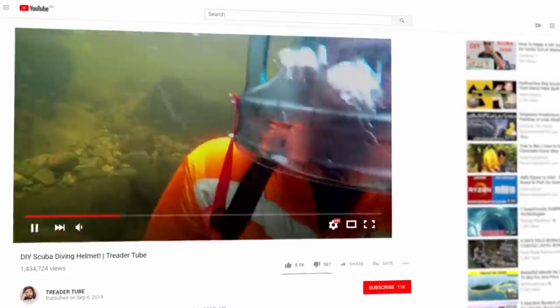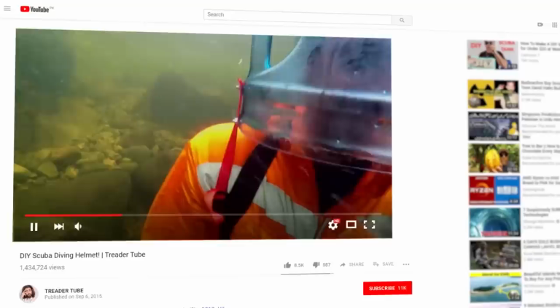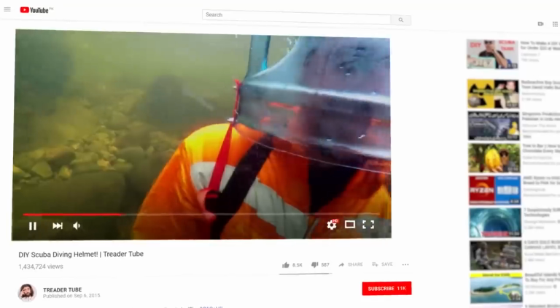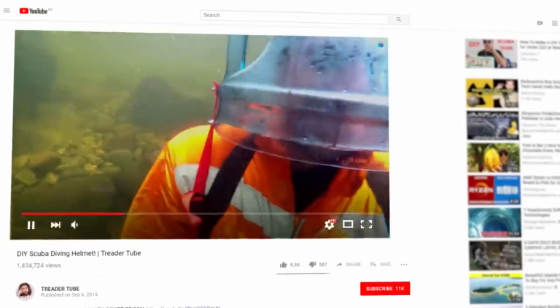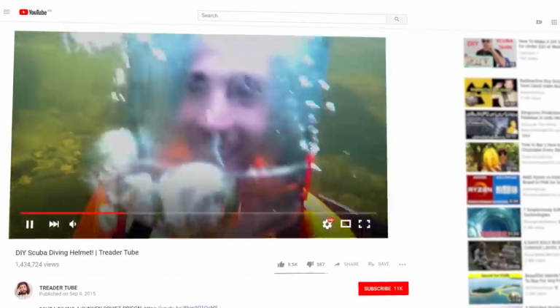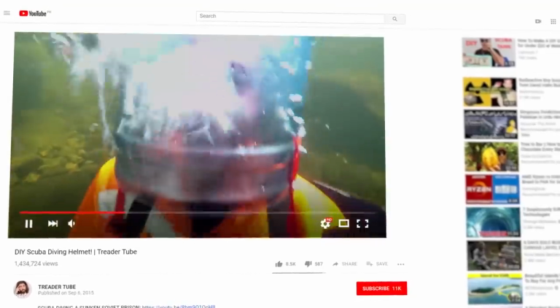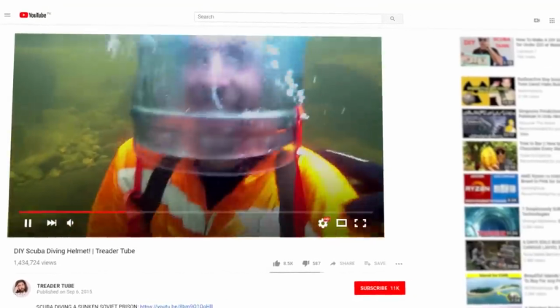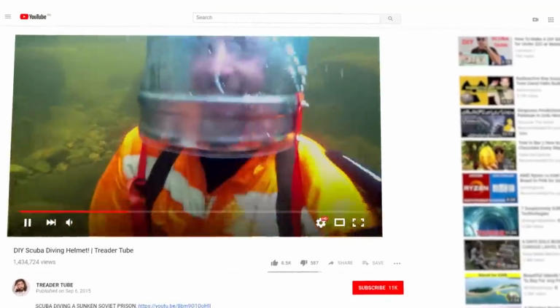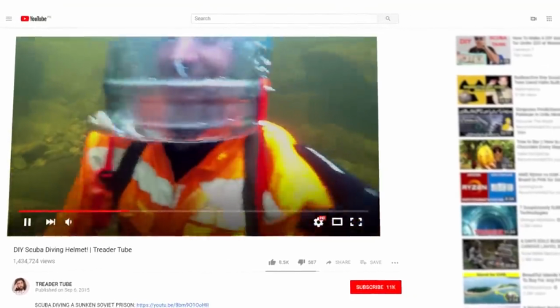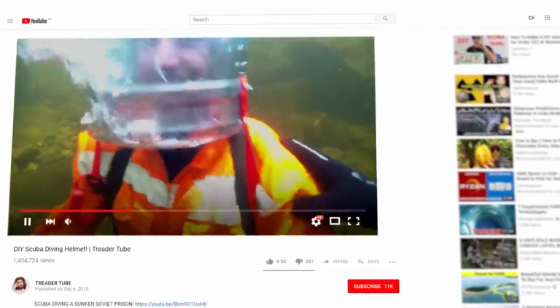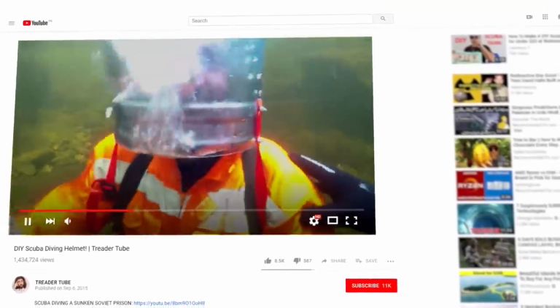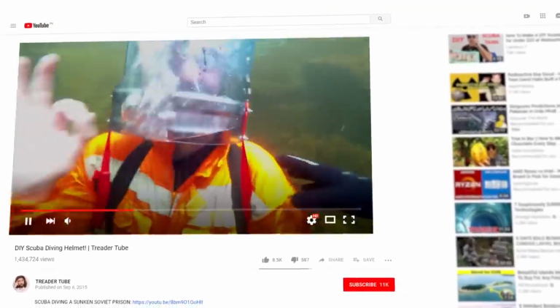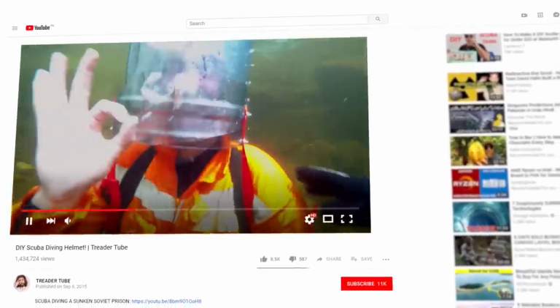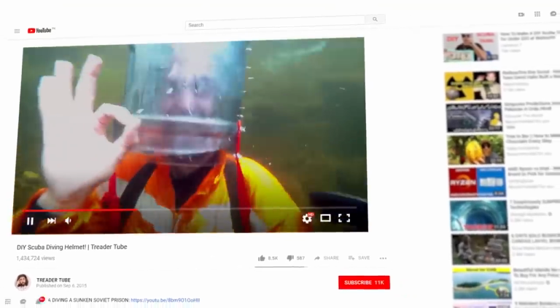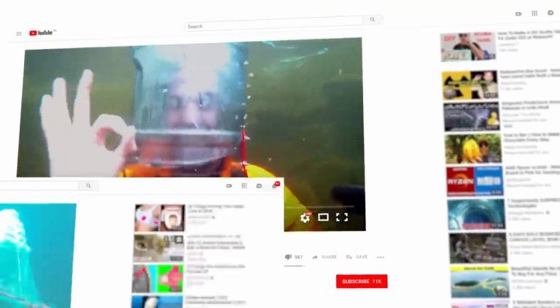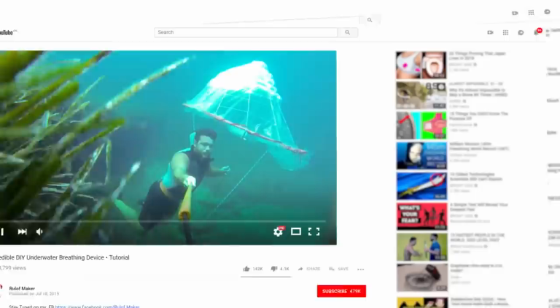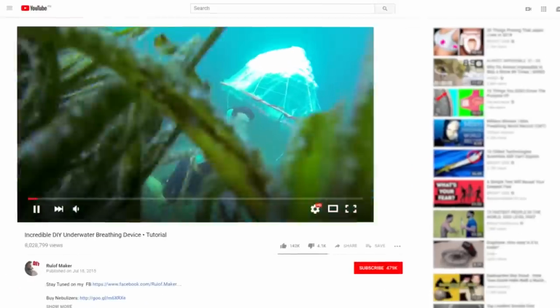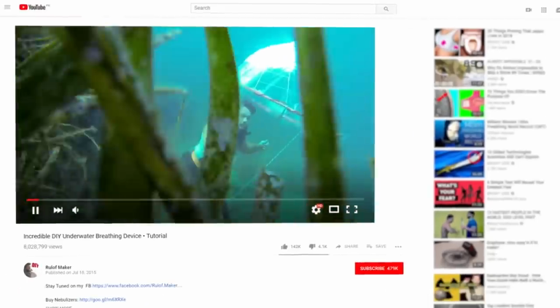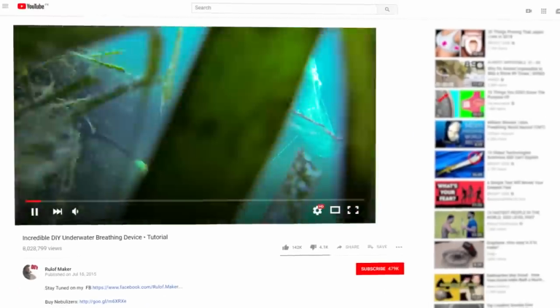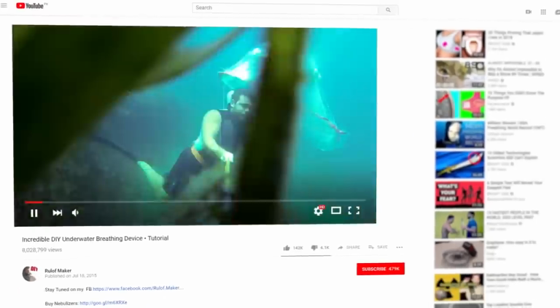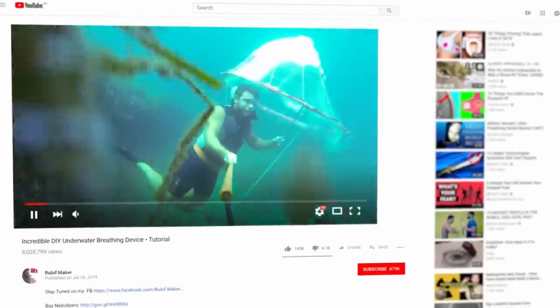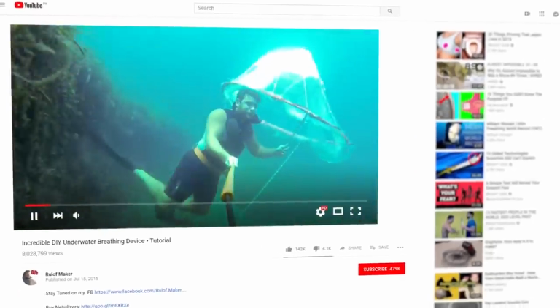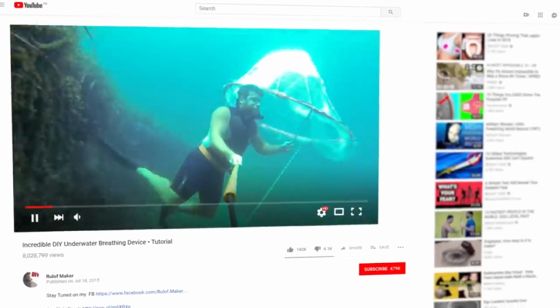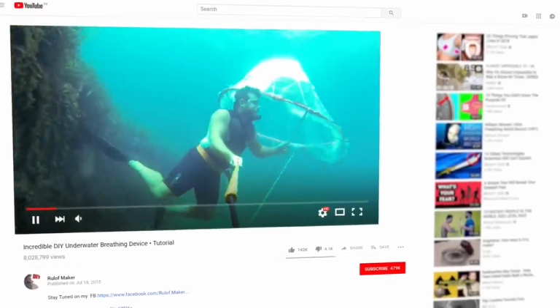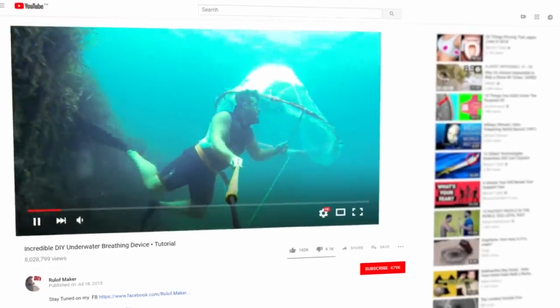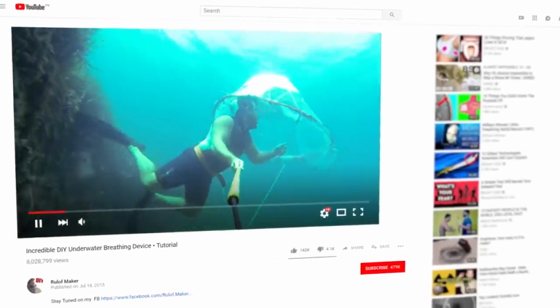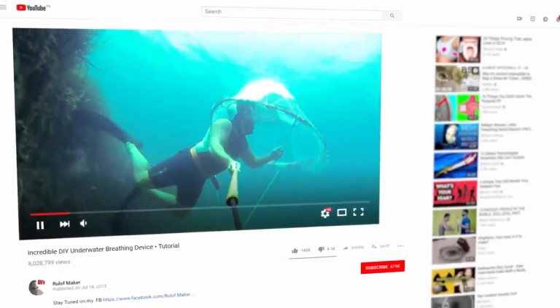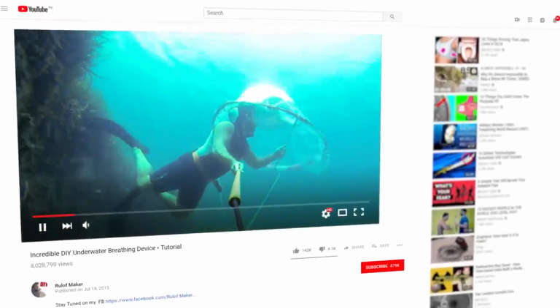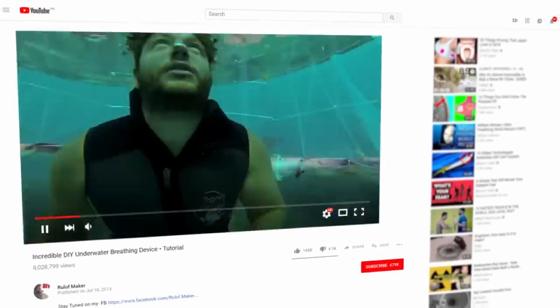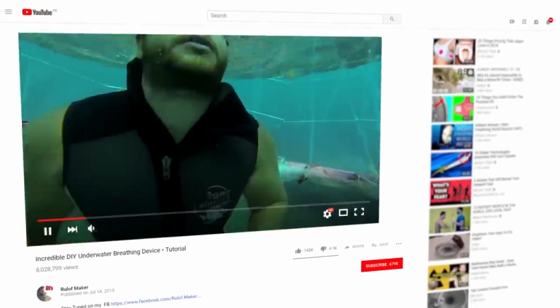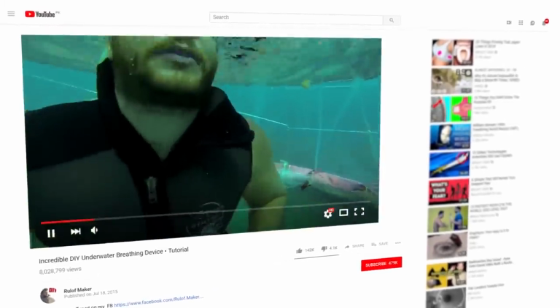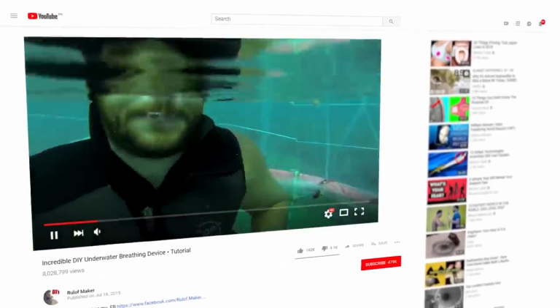And if you aren't a fan of the copper headgear, you can try your hand at making your own diving bubble by attaching upside-down buckets to the bottom of the ocean.